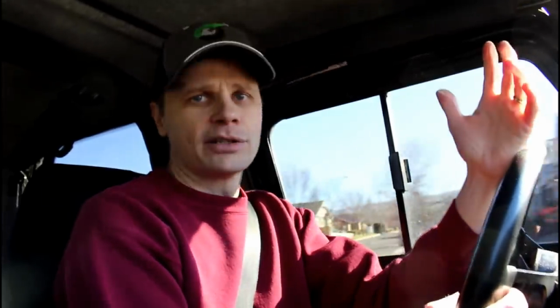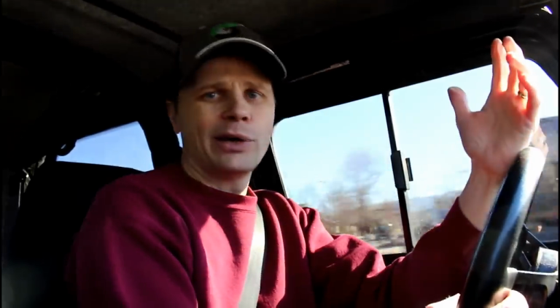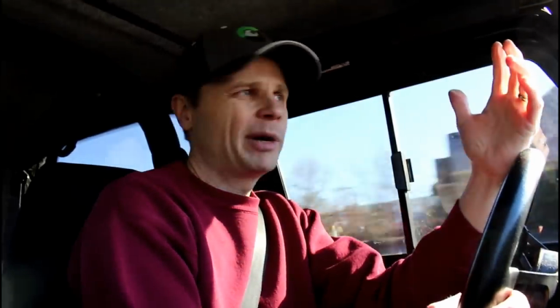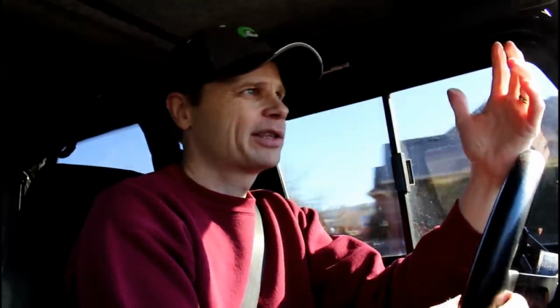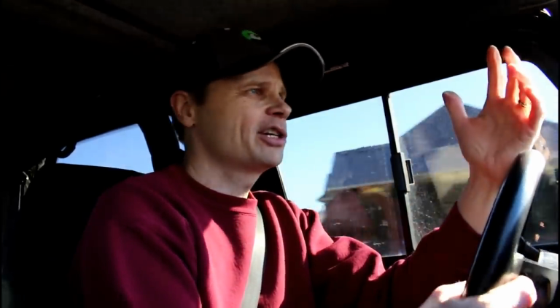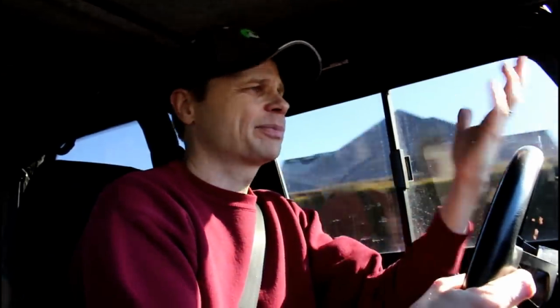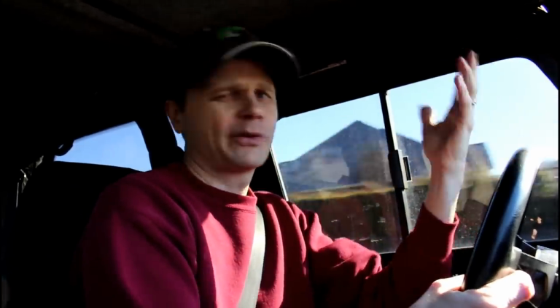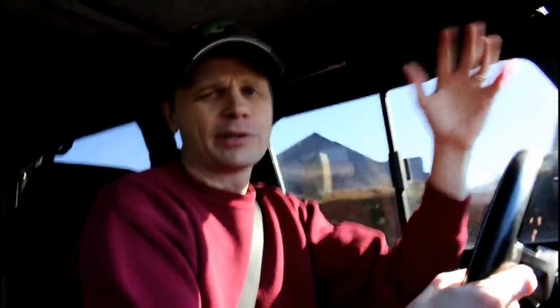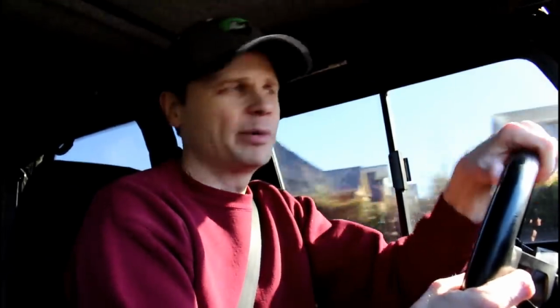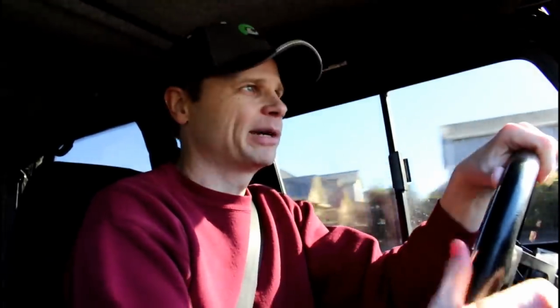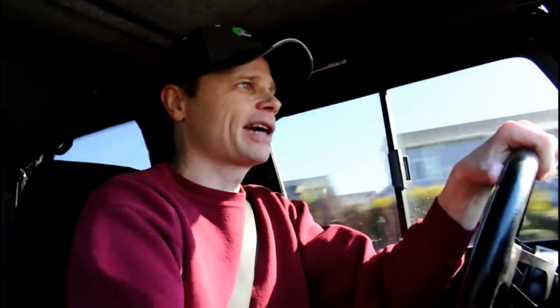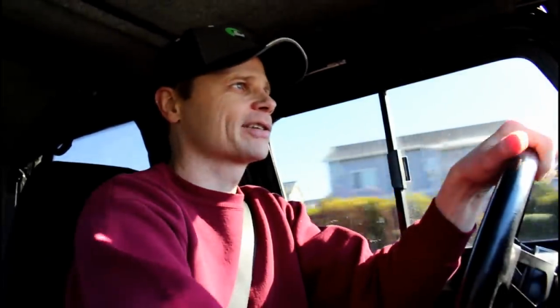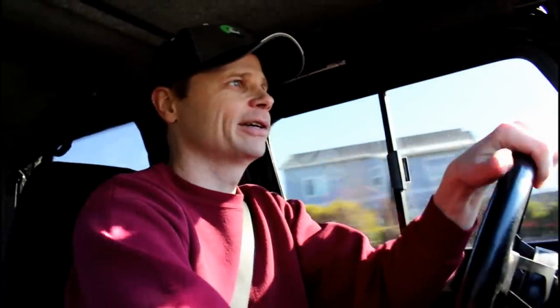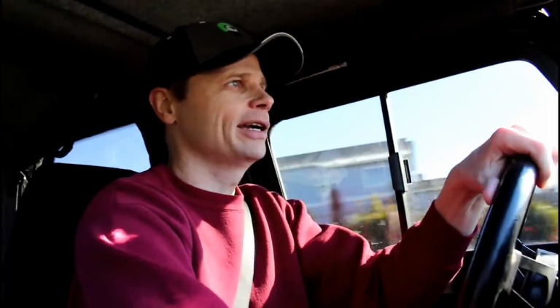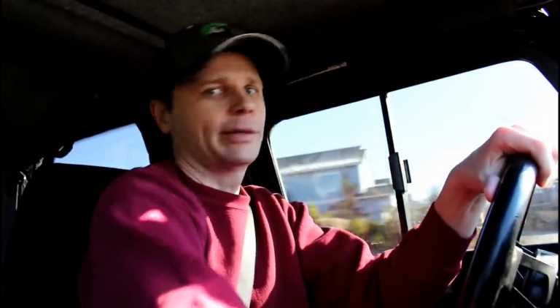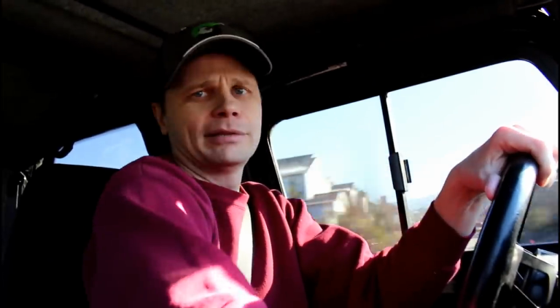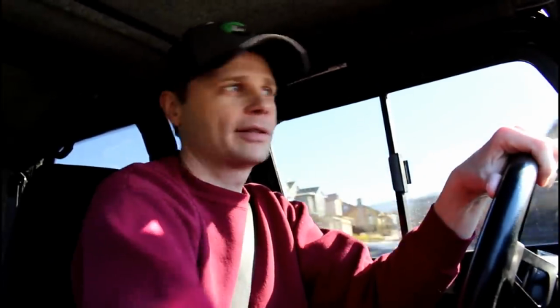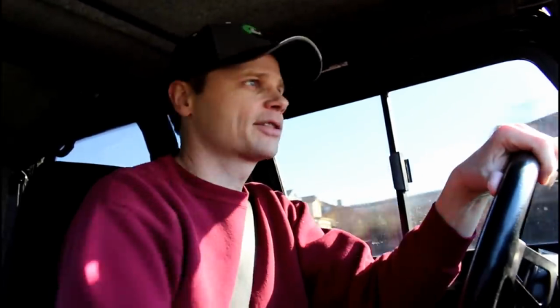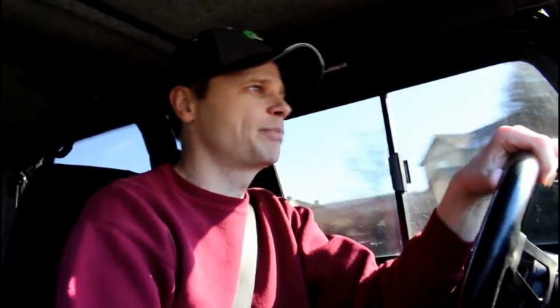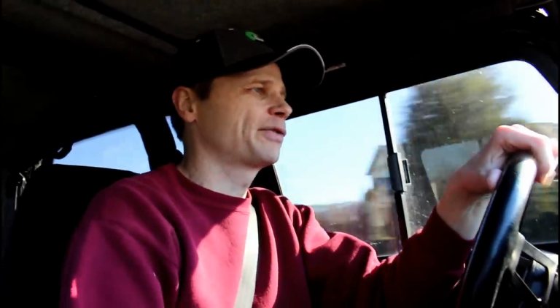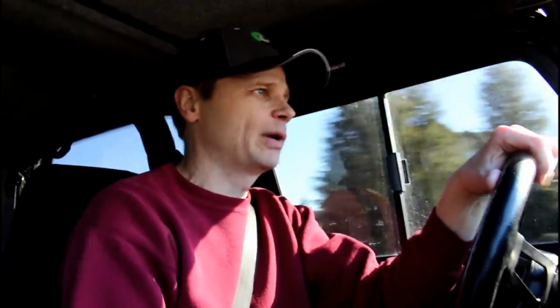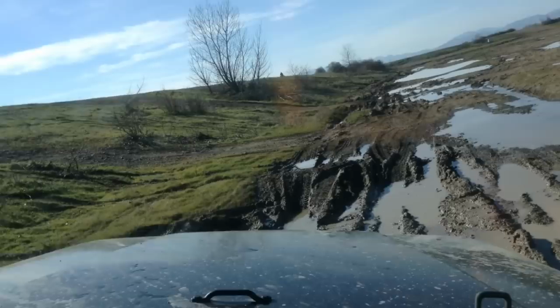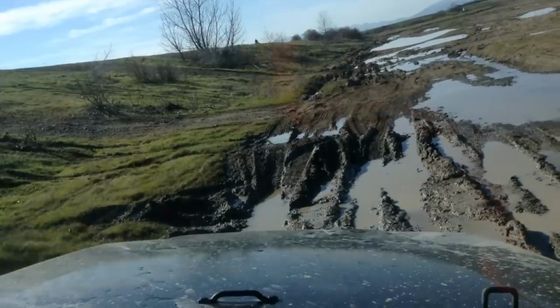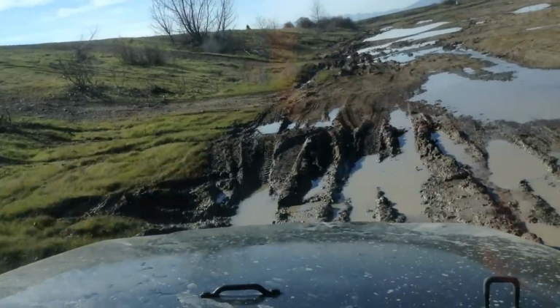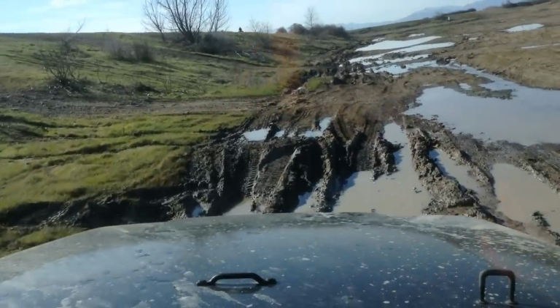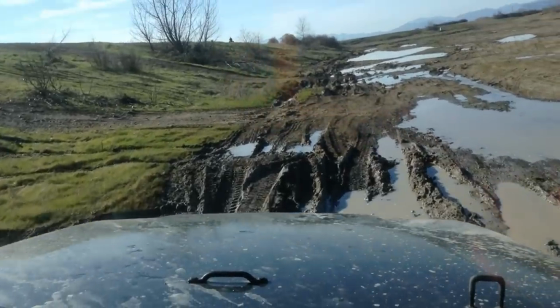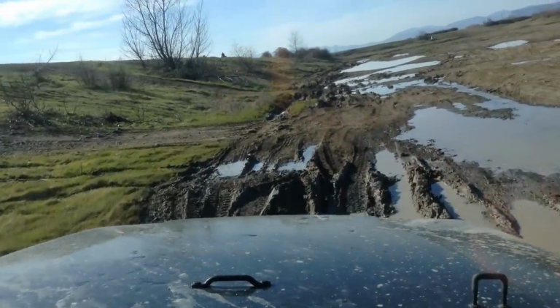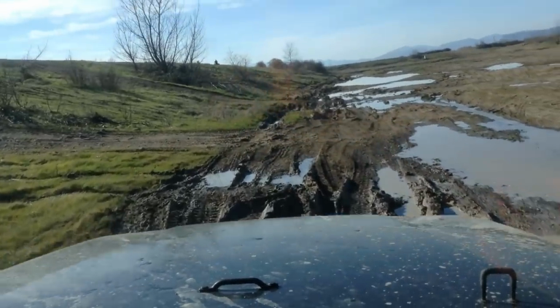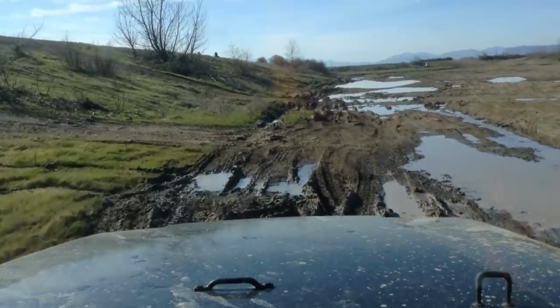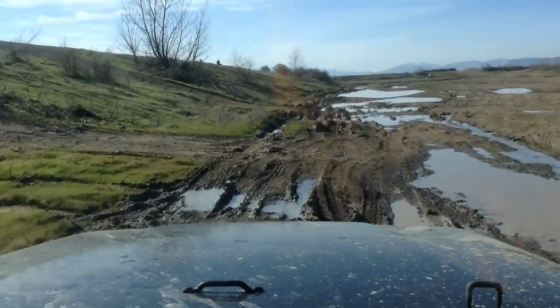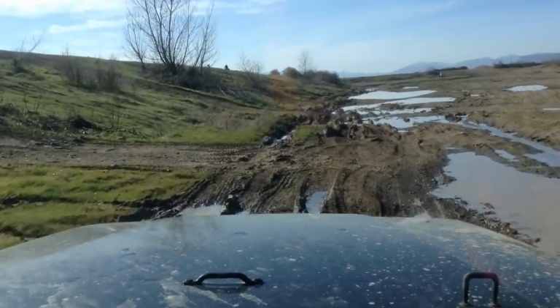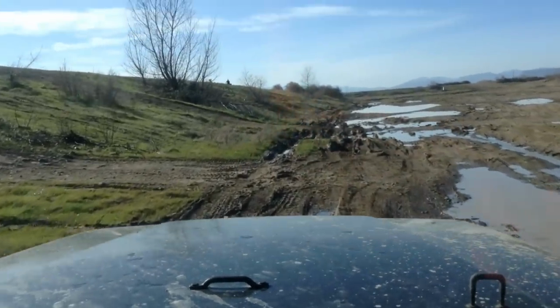So anybody with a Jeep, of course you want to put bigger tires on it, right? I mean, it's just better for wheeling, better for mudding, just kind of hold around better.